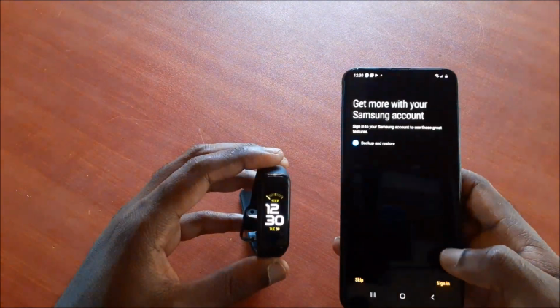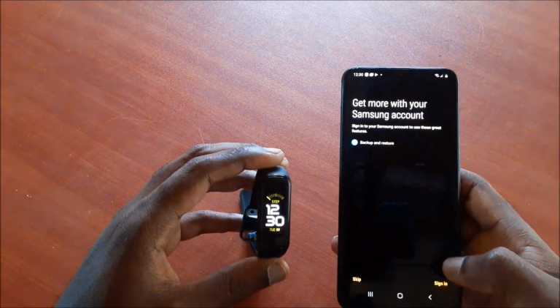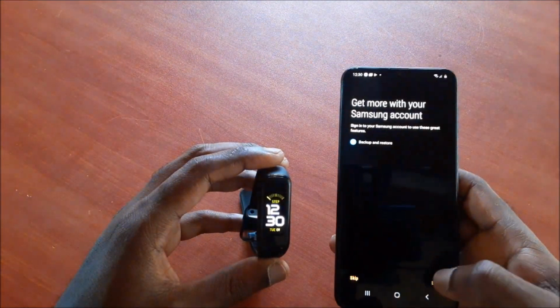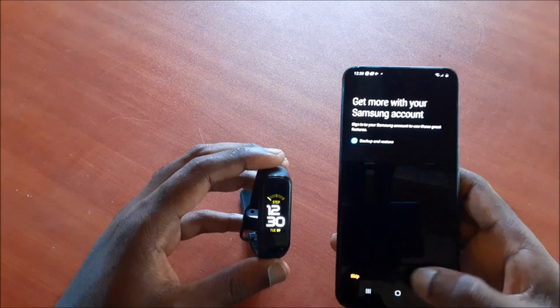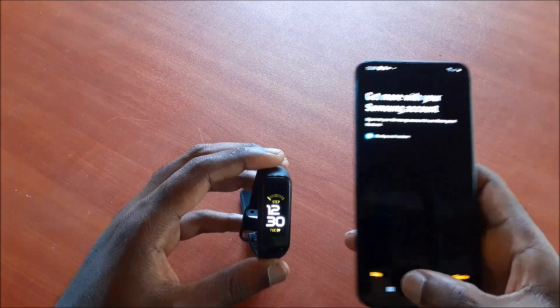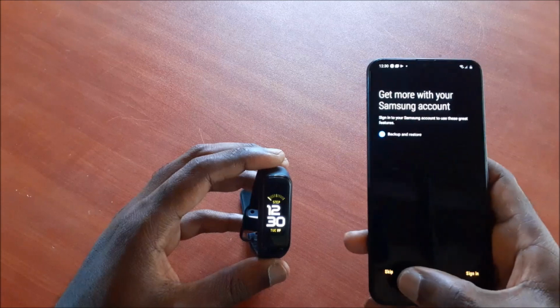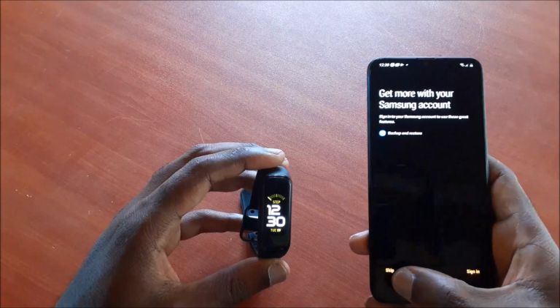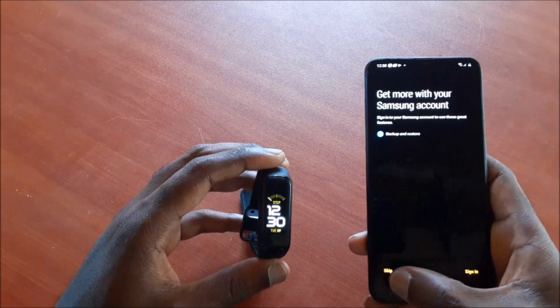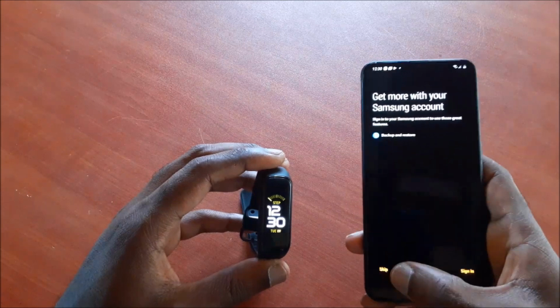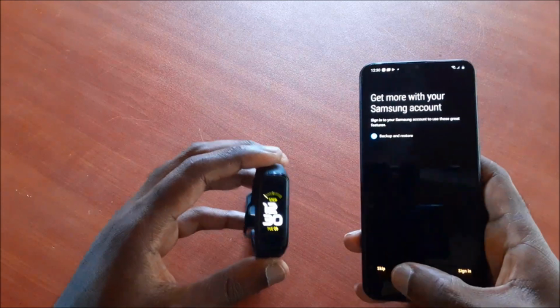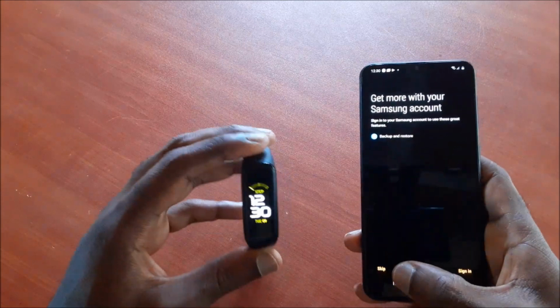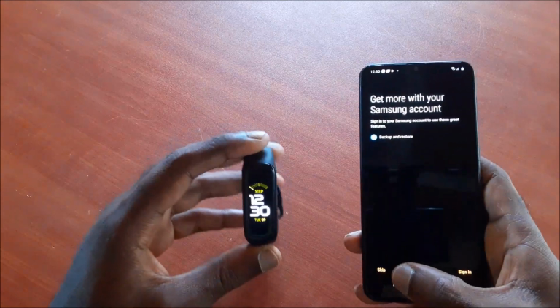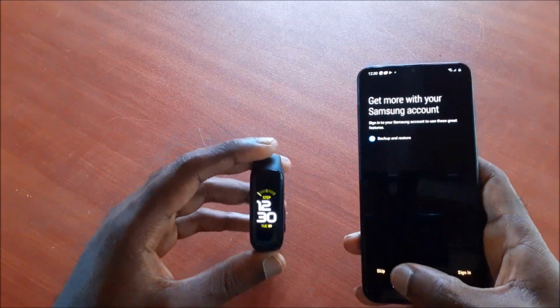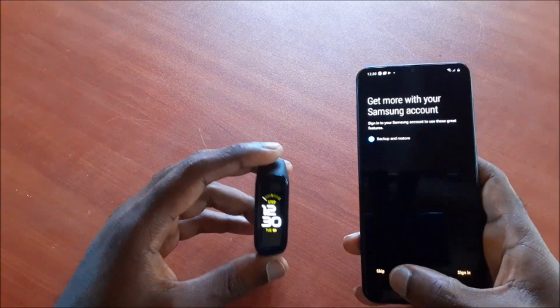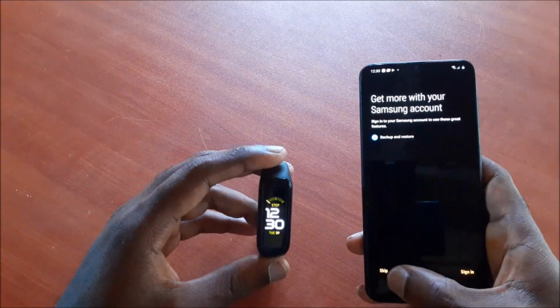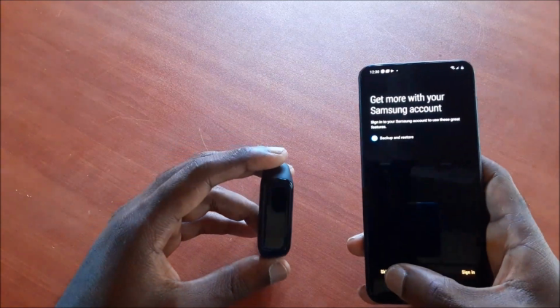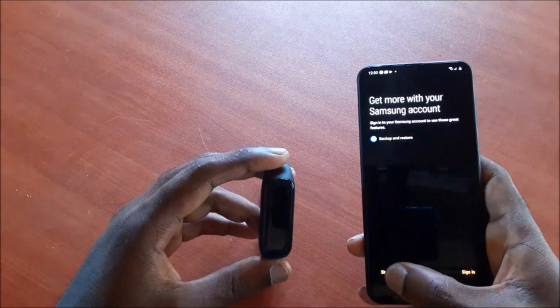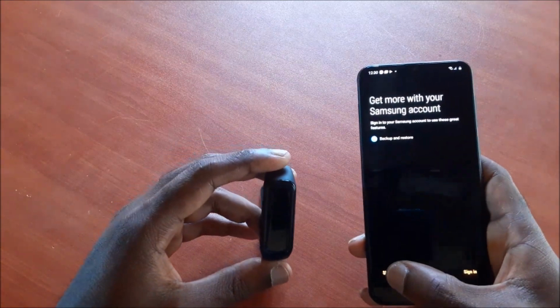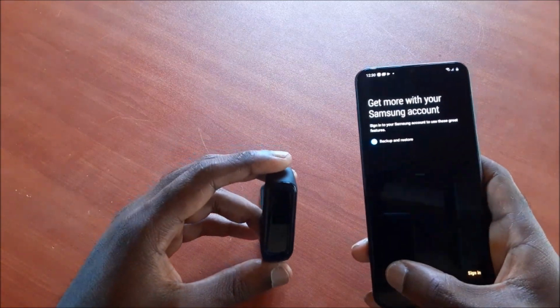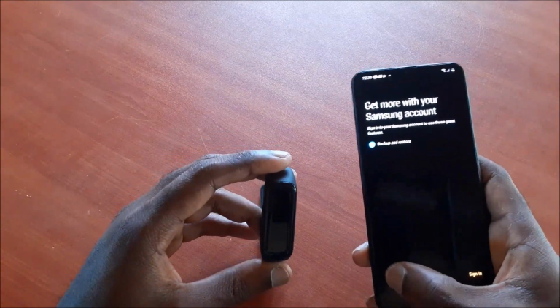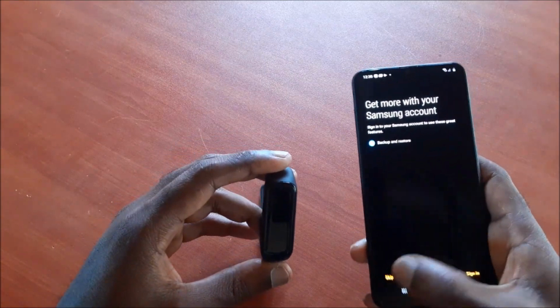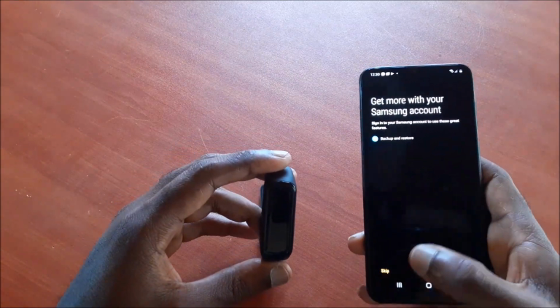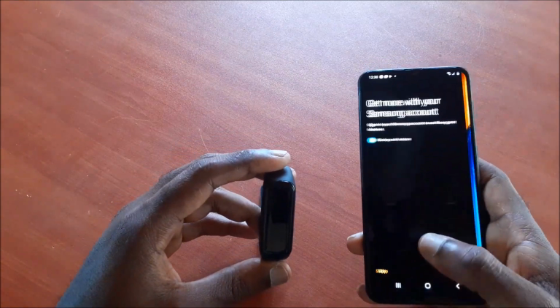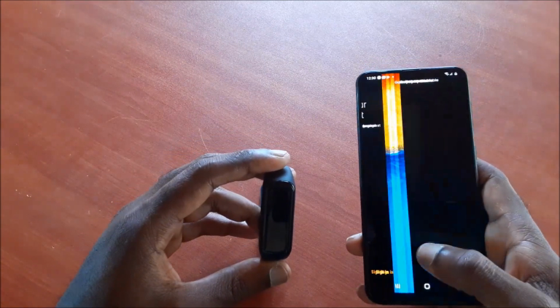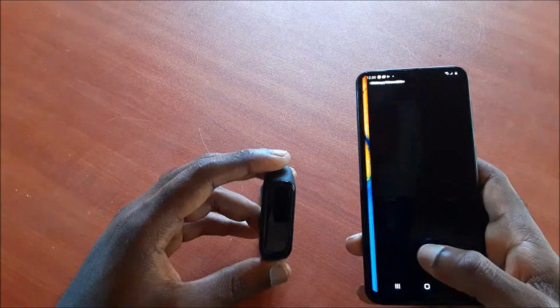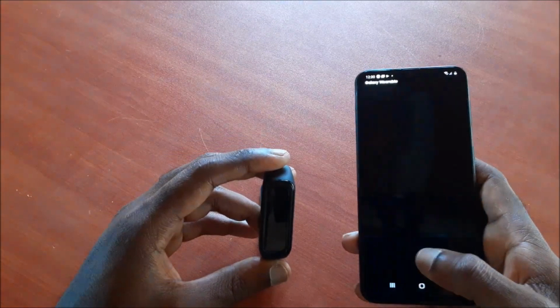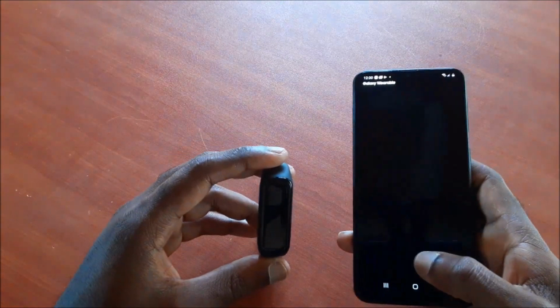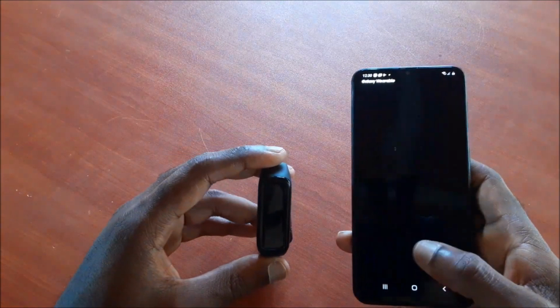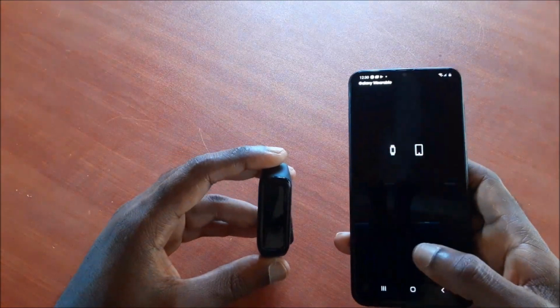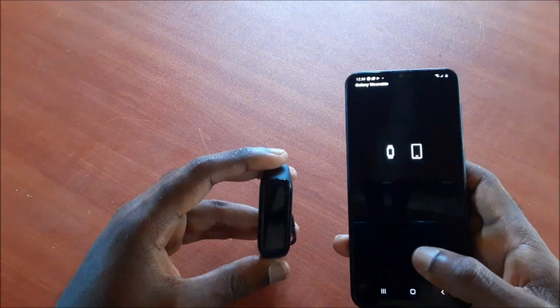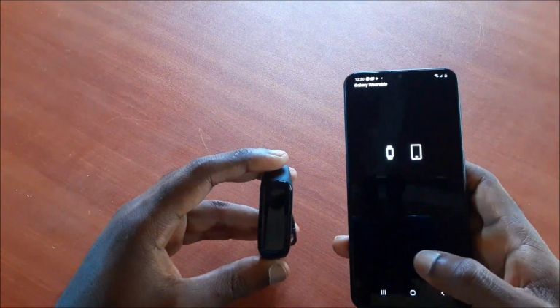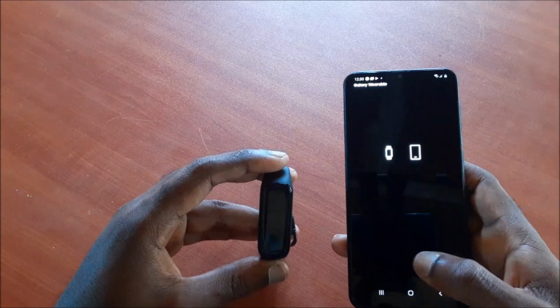You can also sync this with your Samsung account, but for now we are going to skip that.